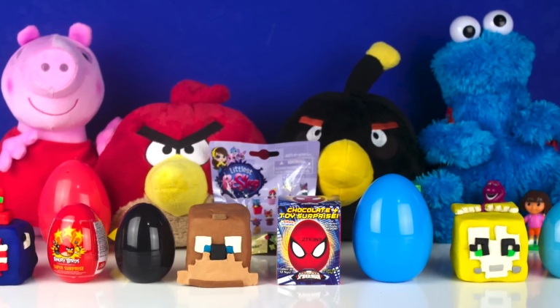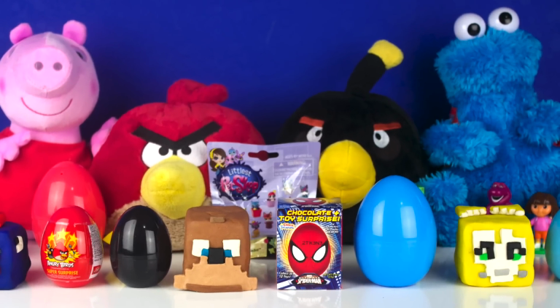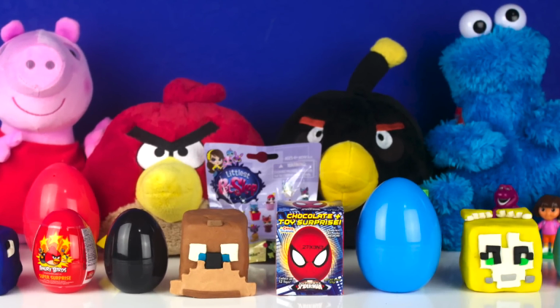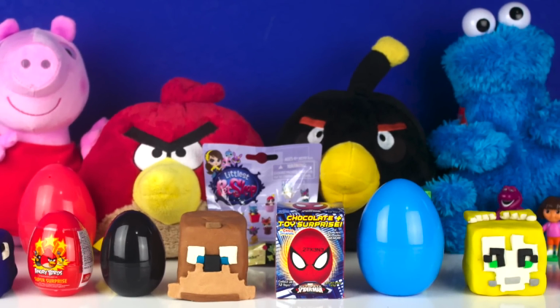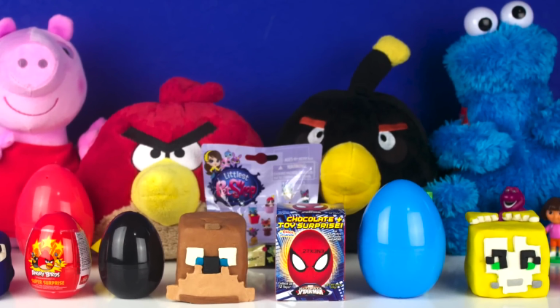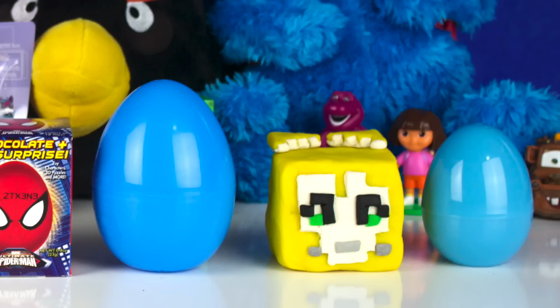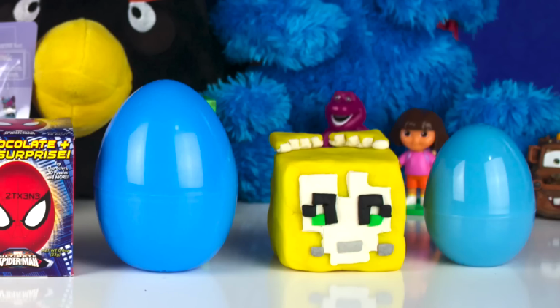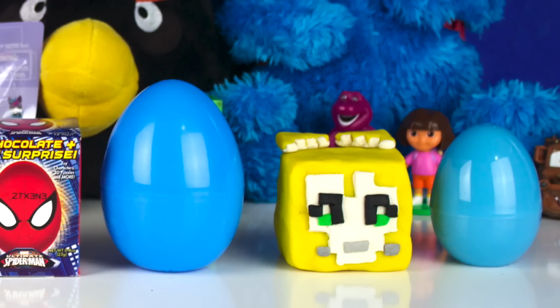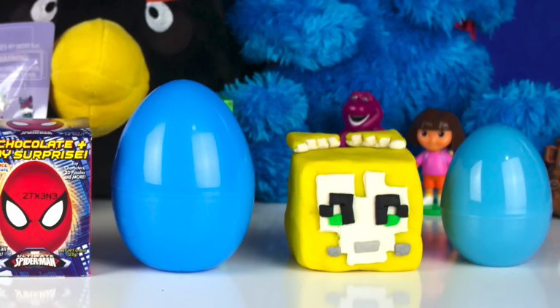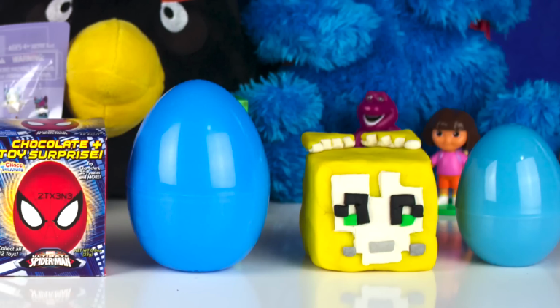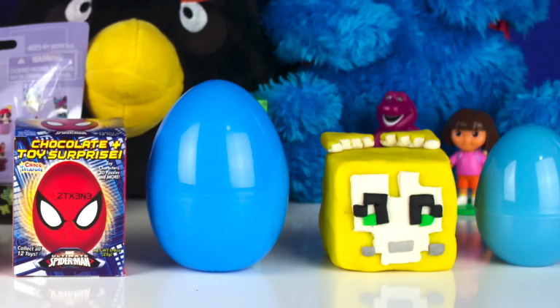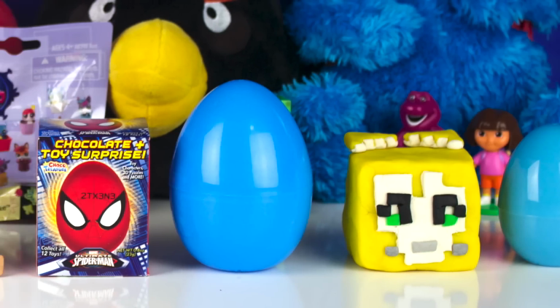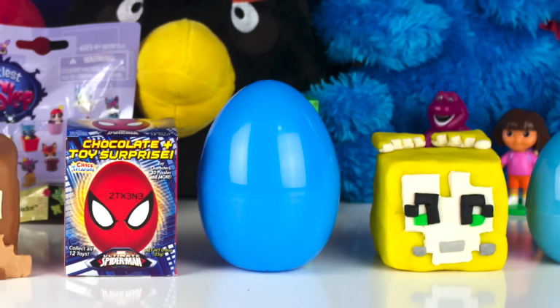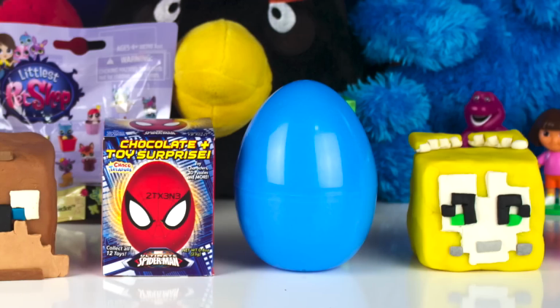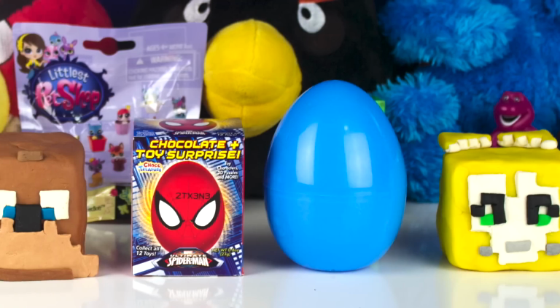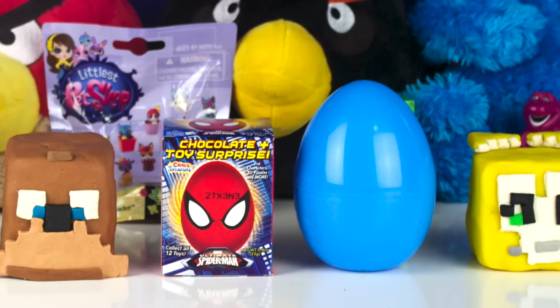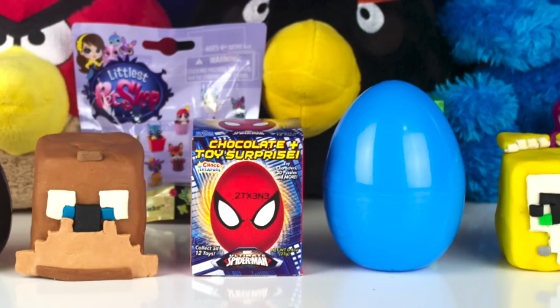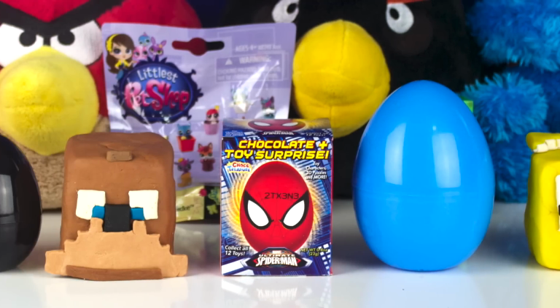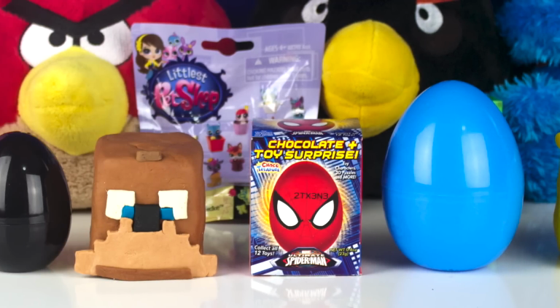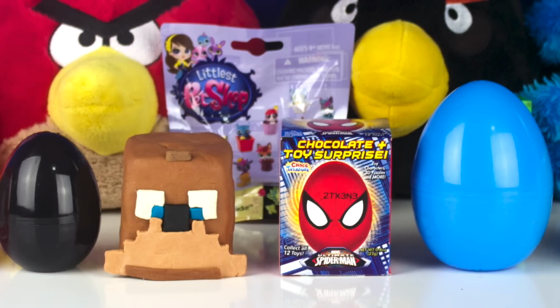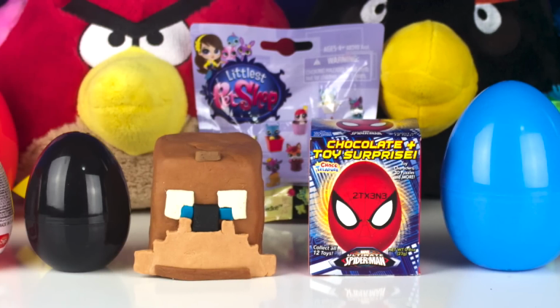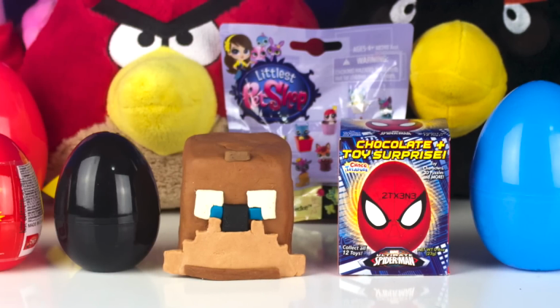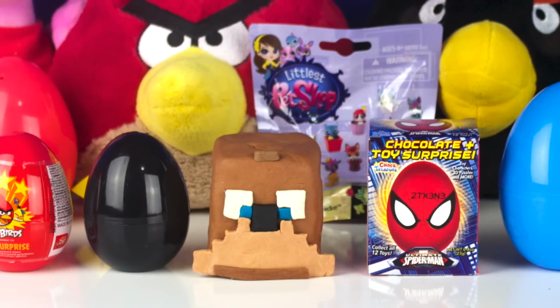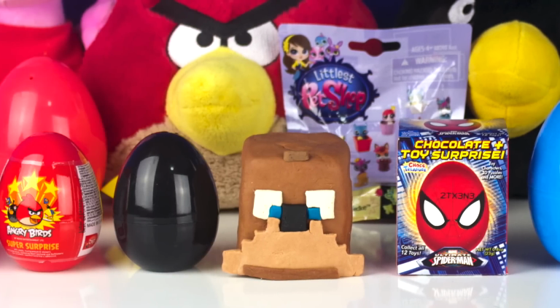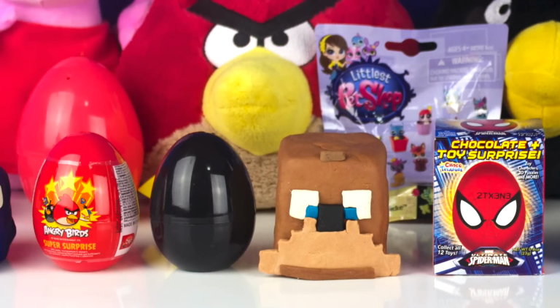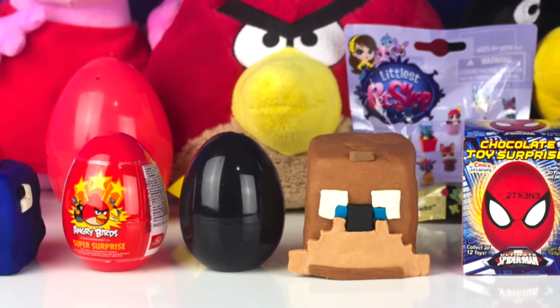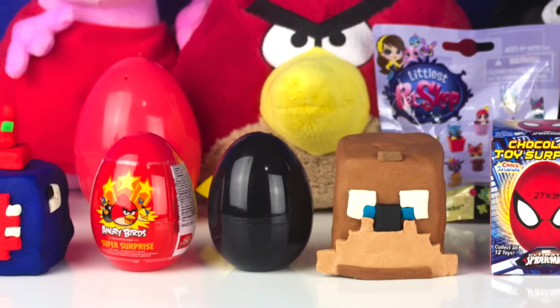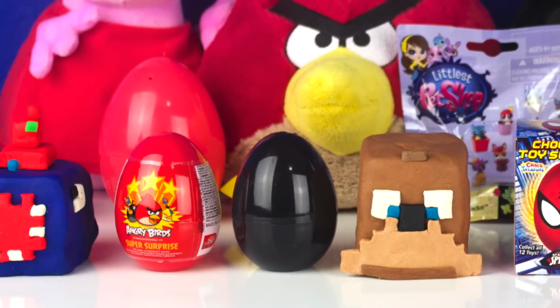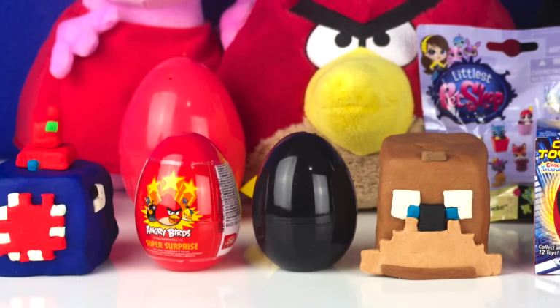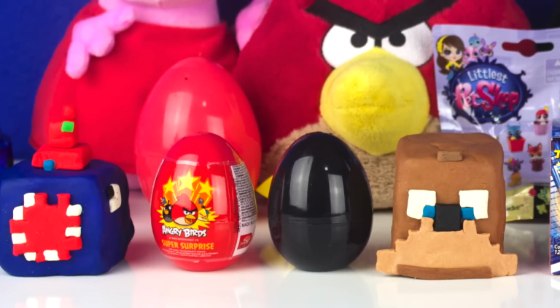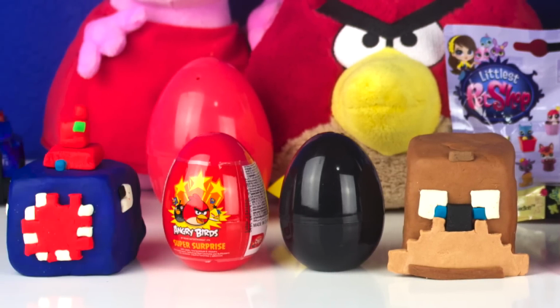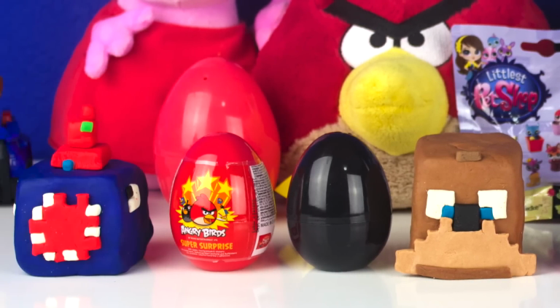Hi YouTube! In this video, I opened up a Play-Doh Stampy Surprise and more.